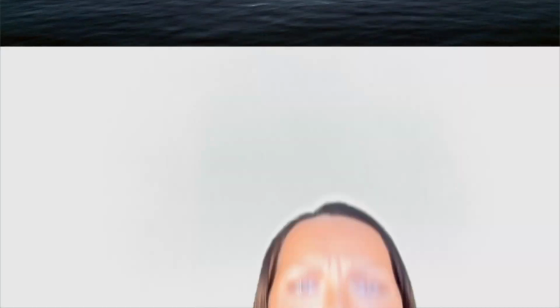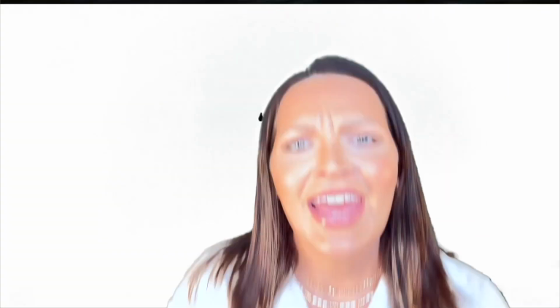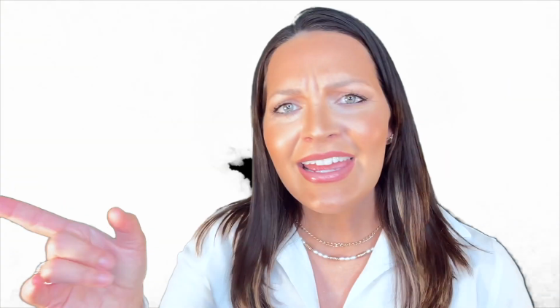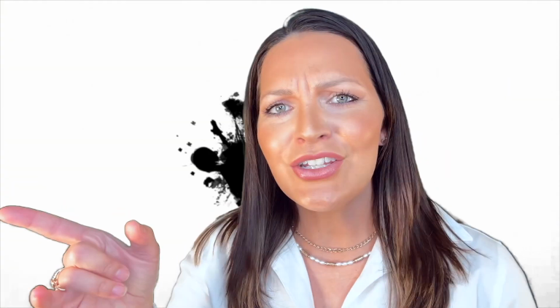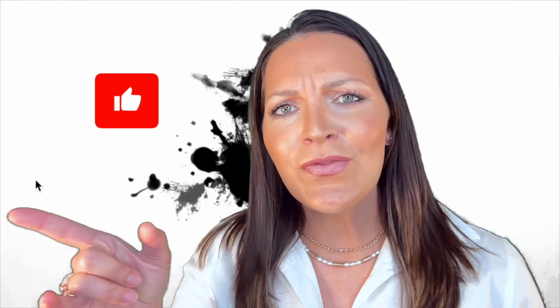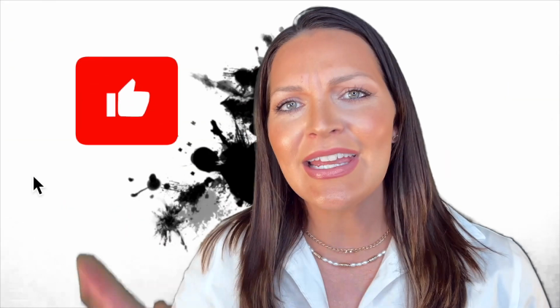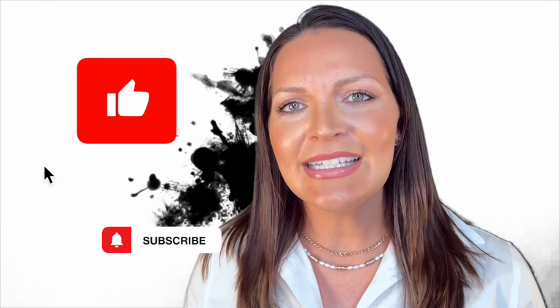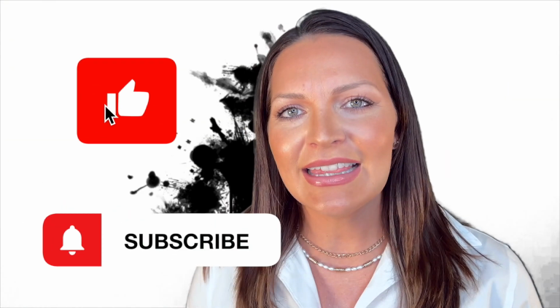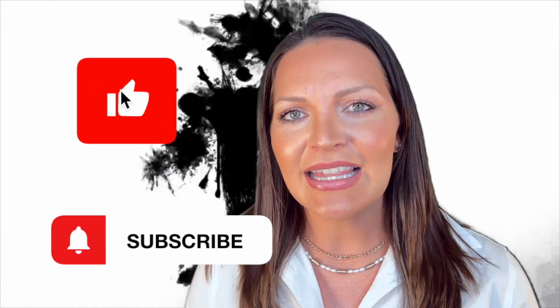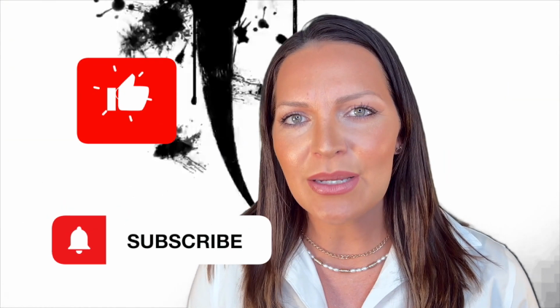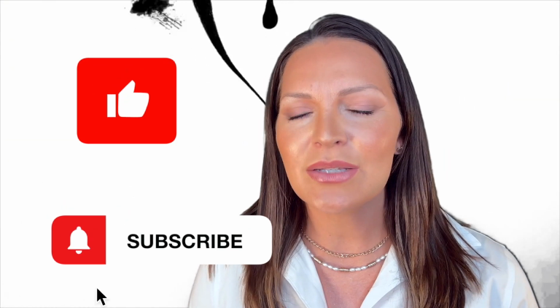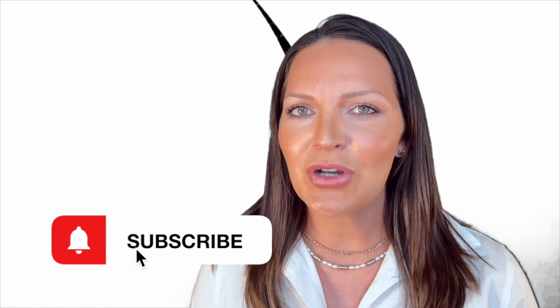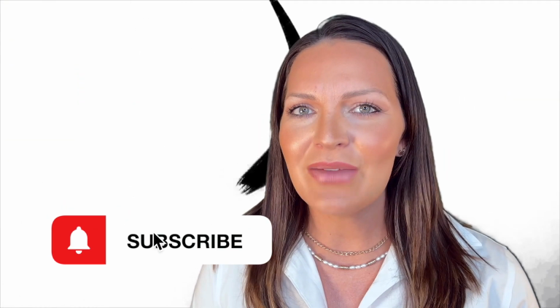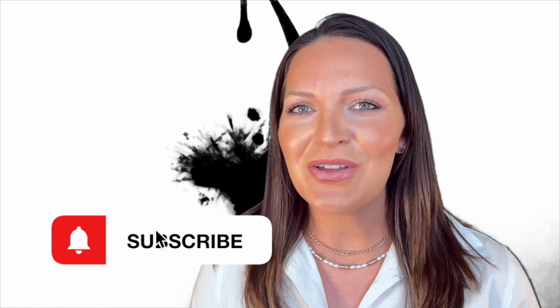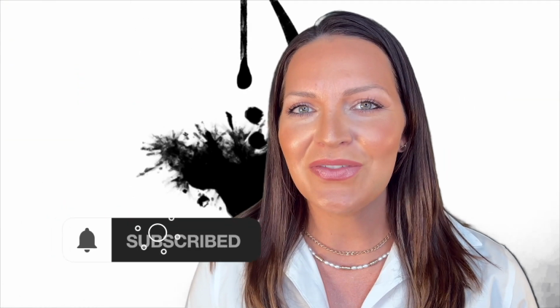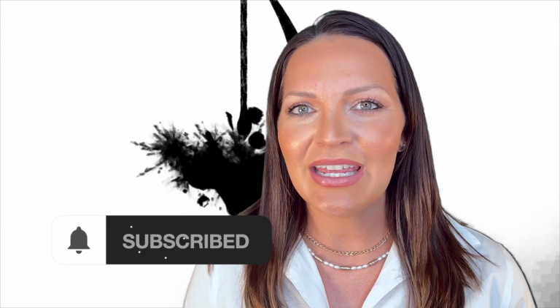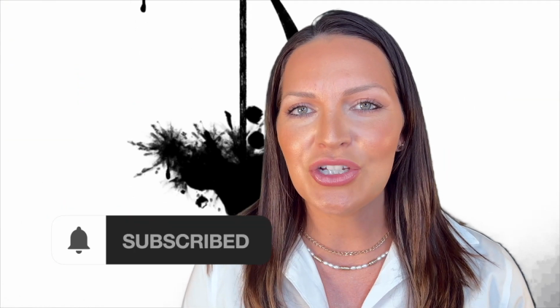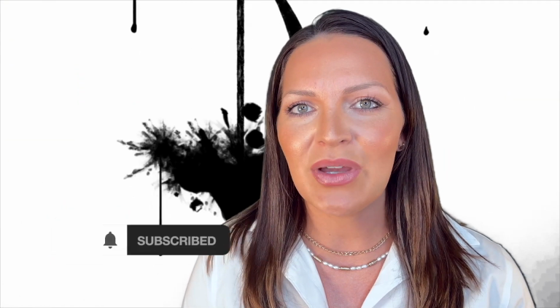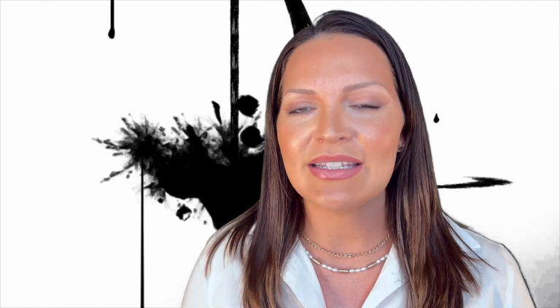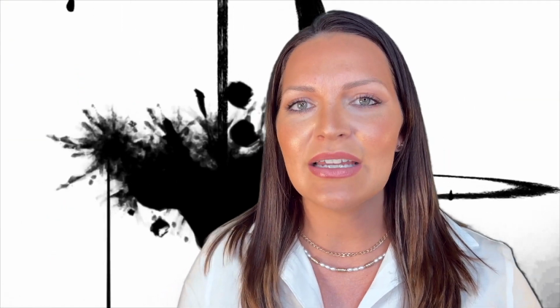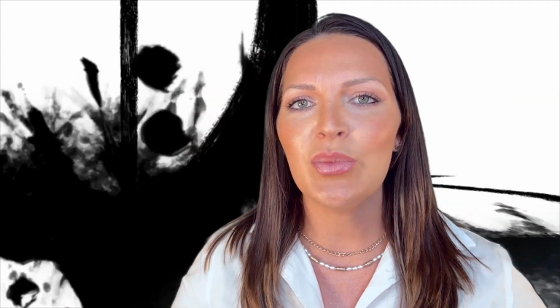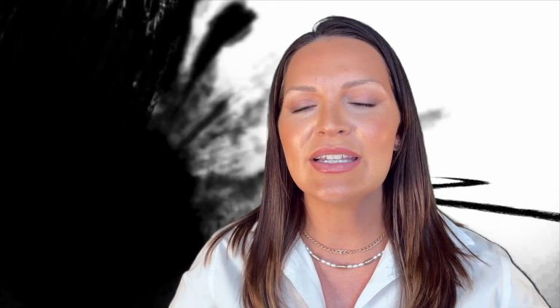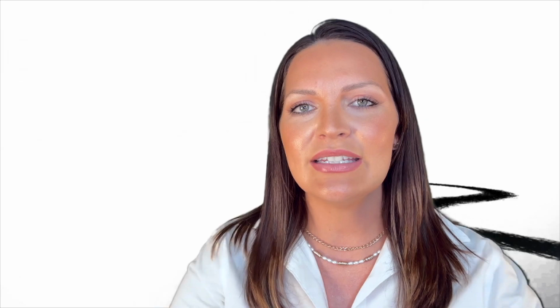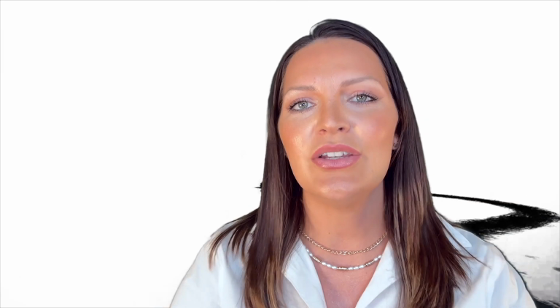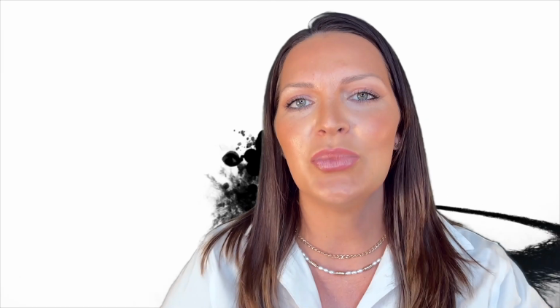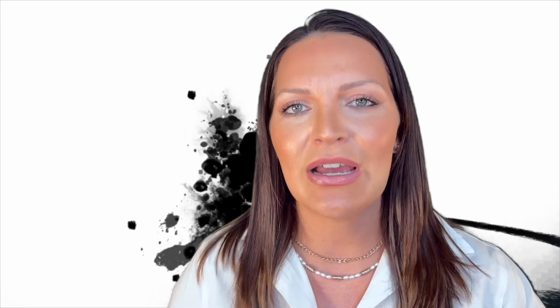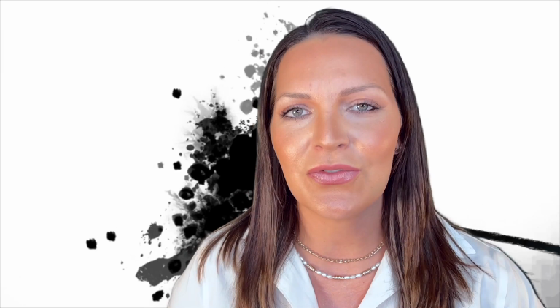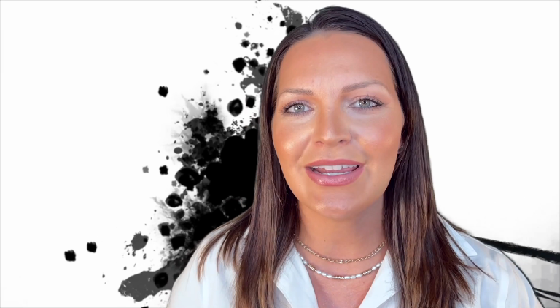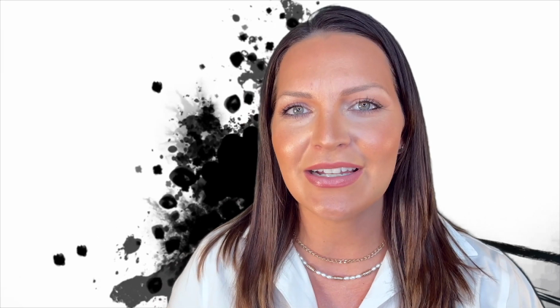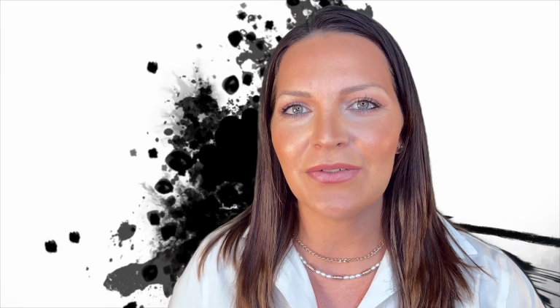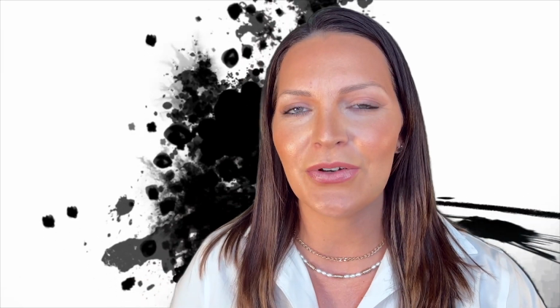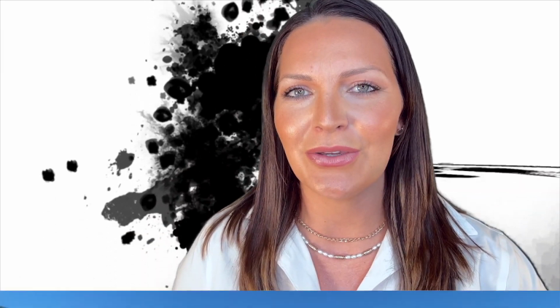Don't forget to hit the like, subscribe, and notification buttons to help us continue to put out free content for you.